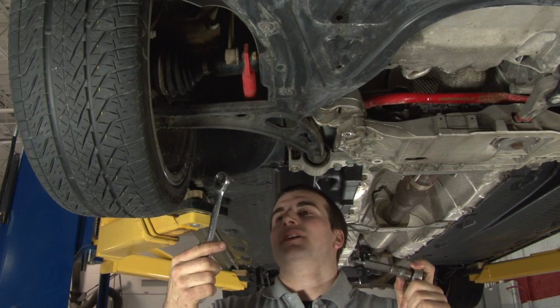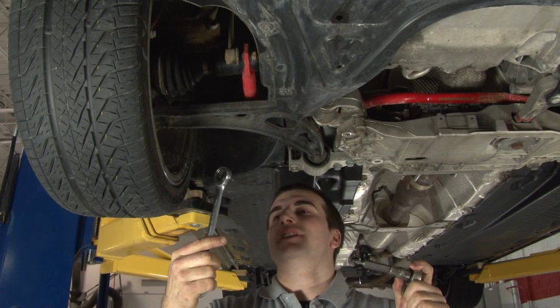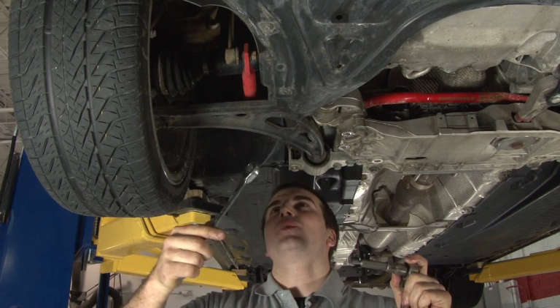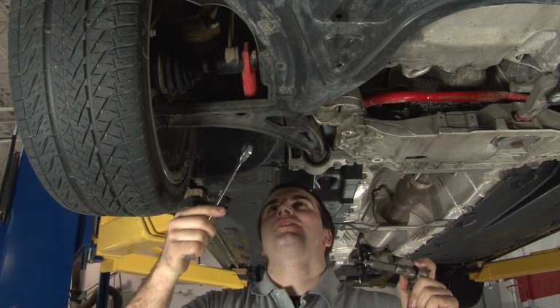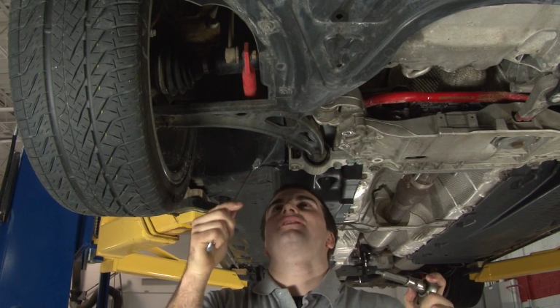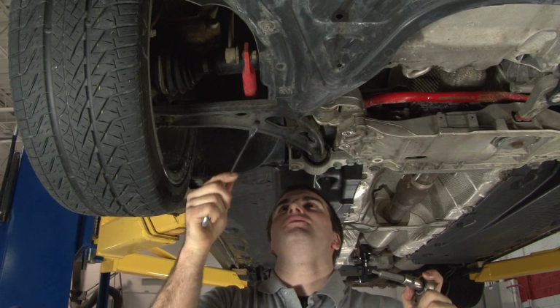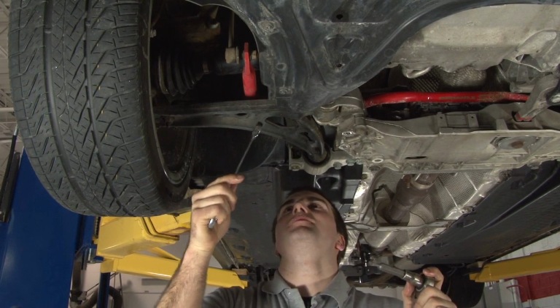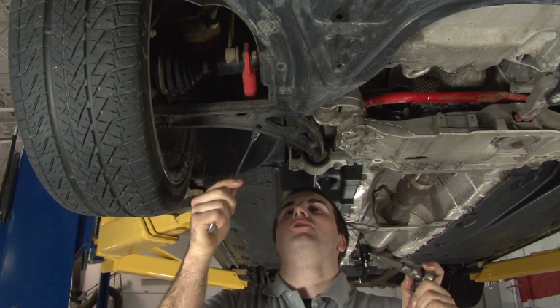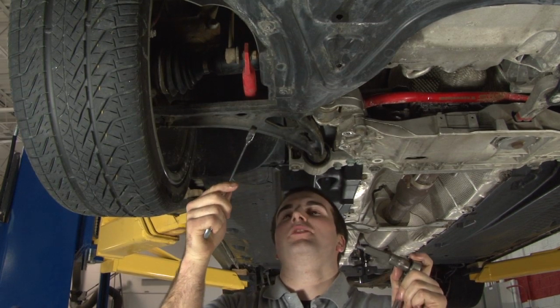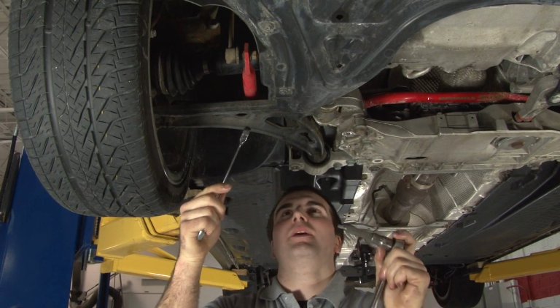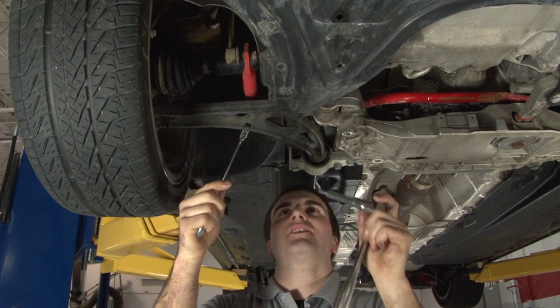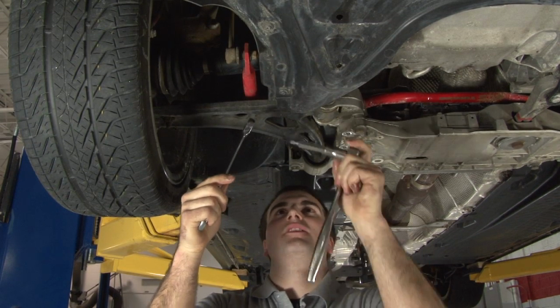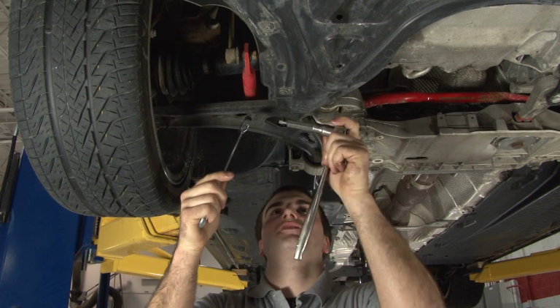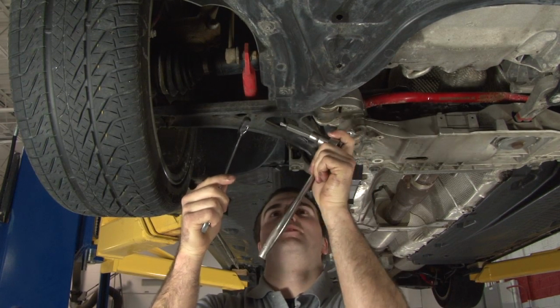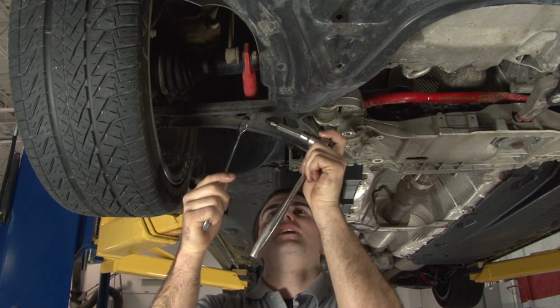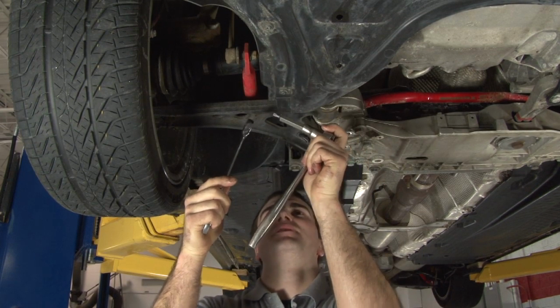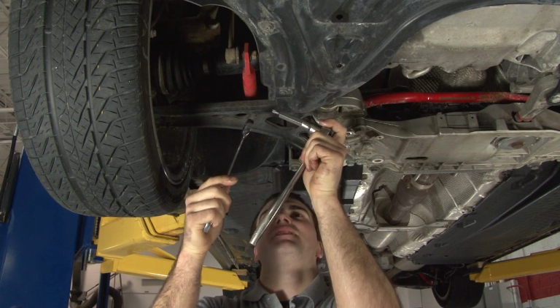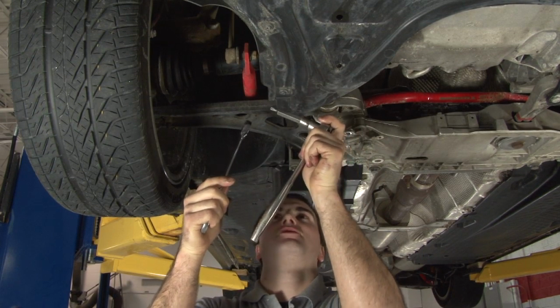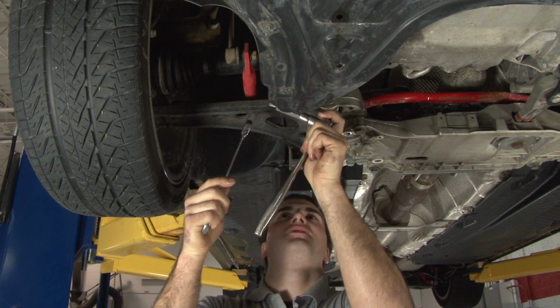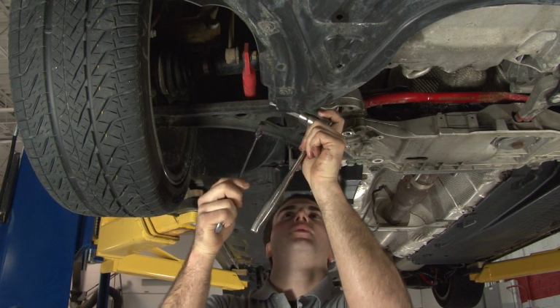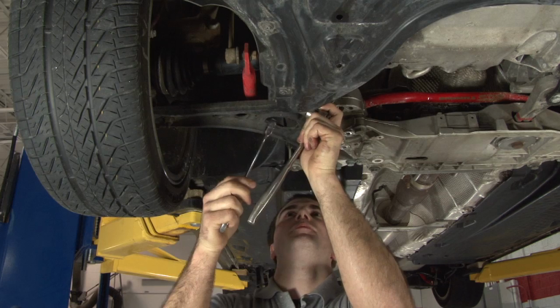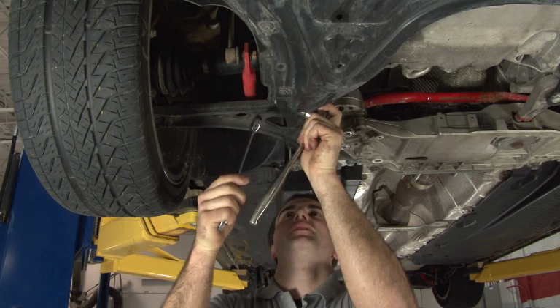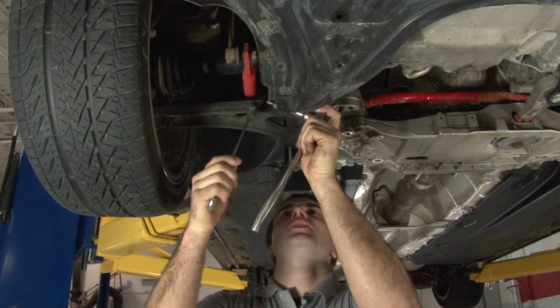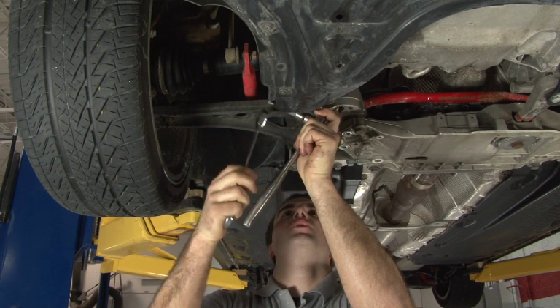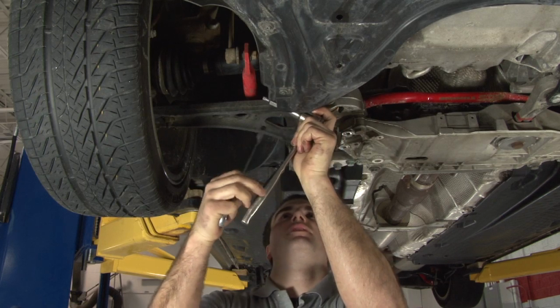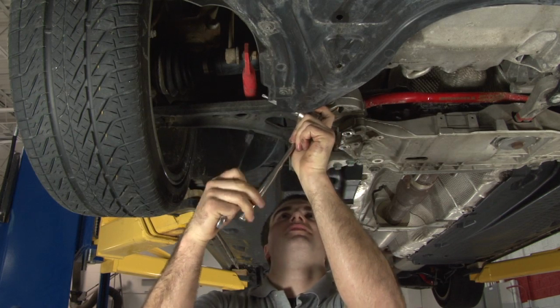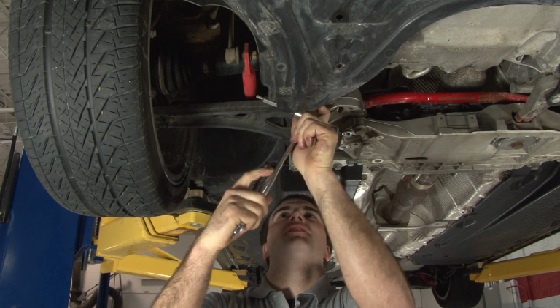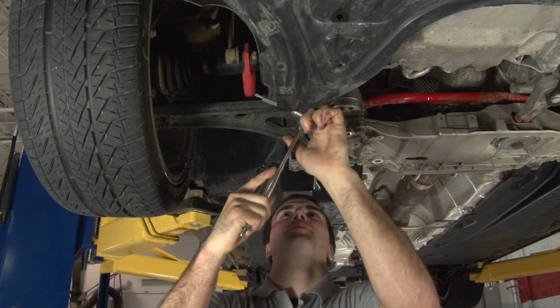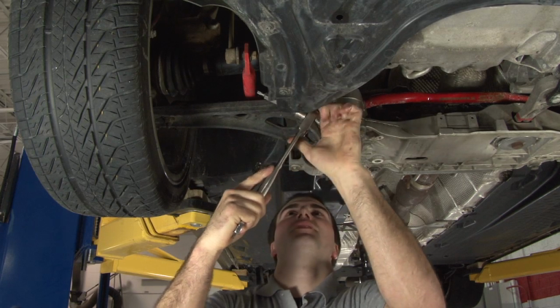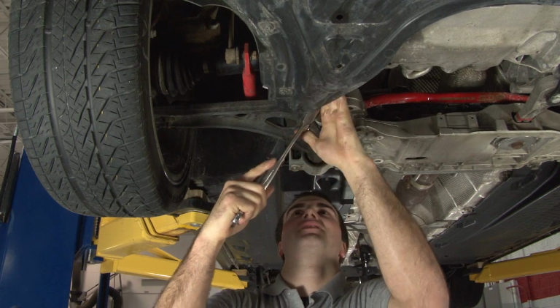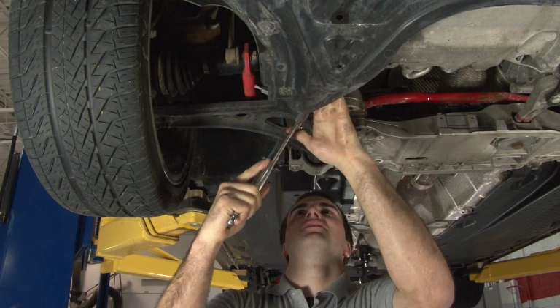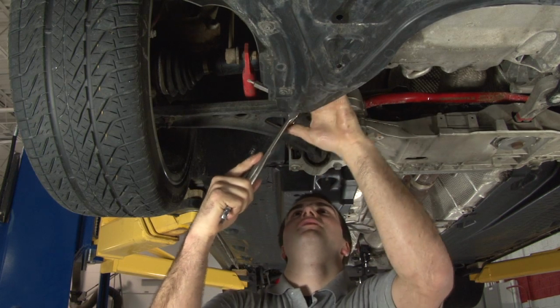With your 17 millimeter box wrench and your M6 triple square bit, we're going to loosen up the links.